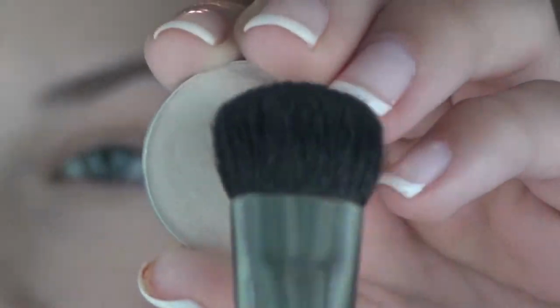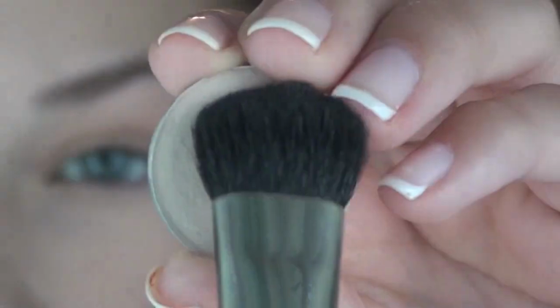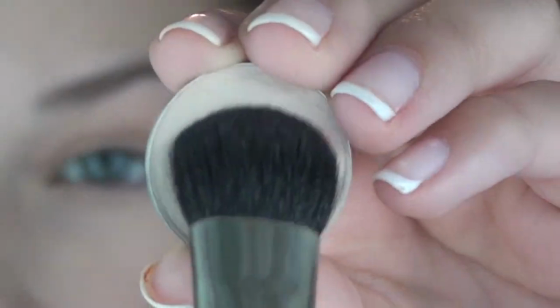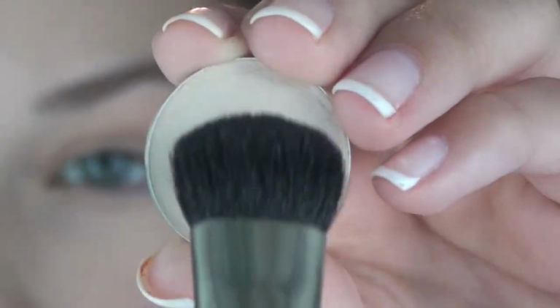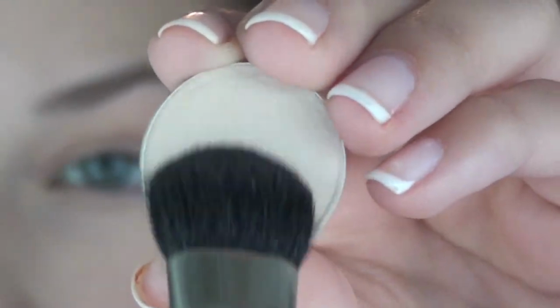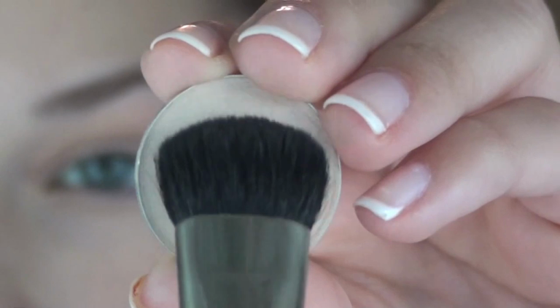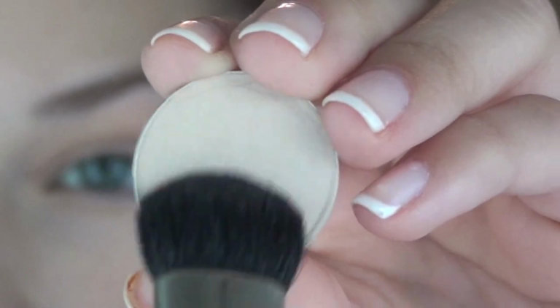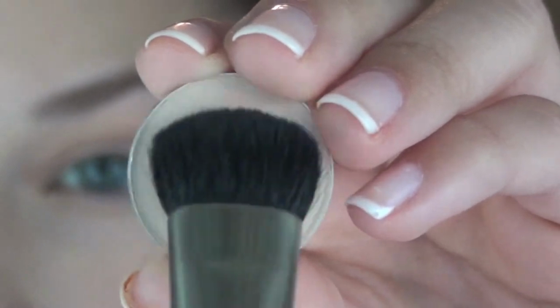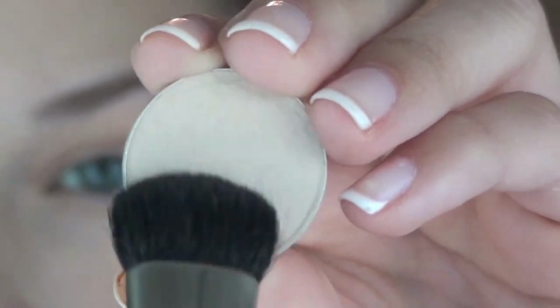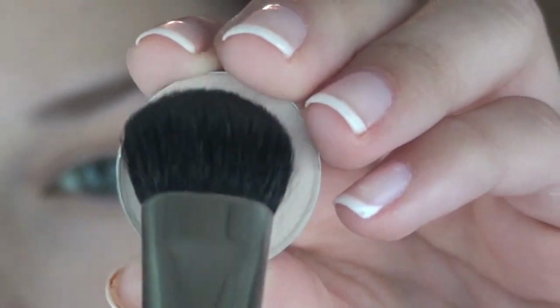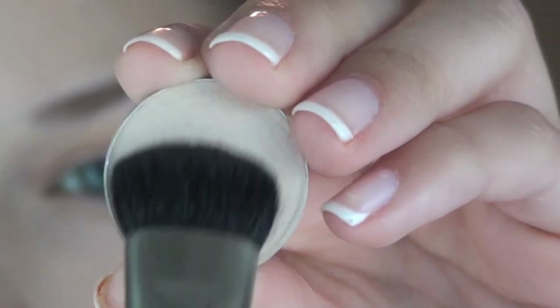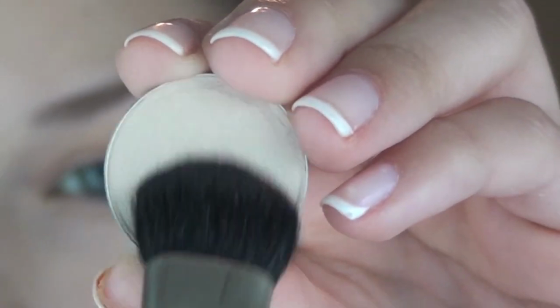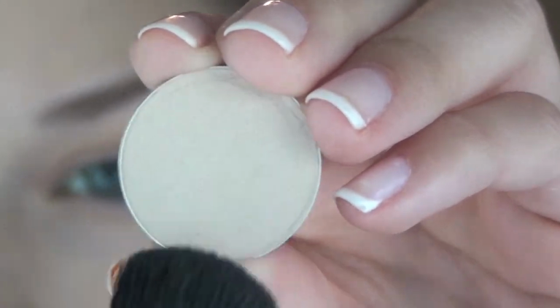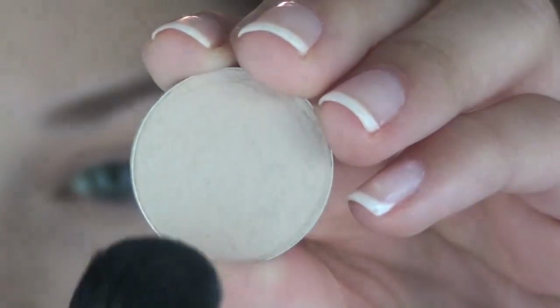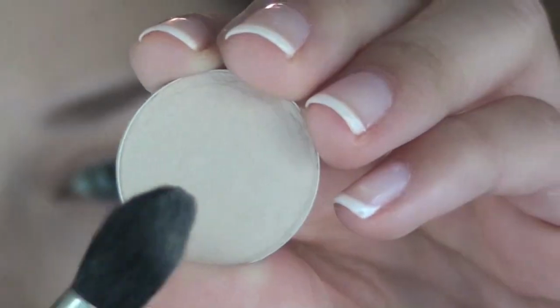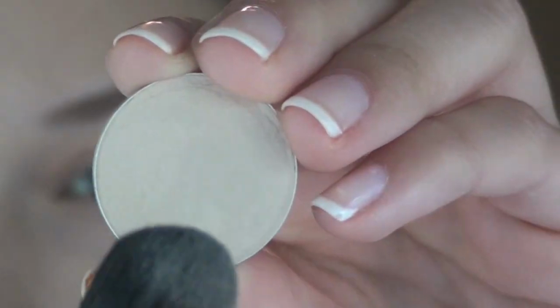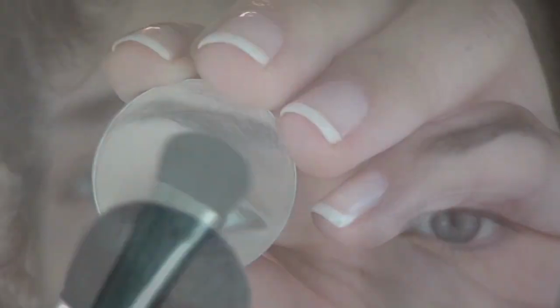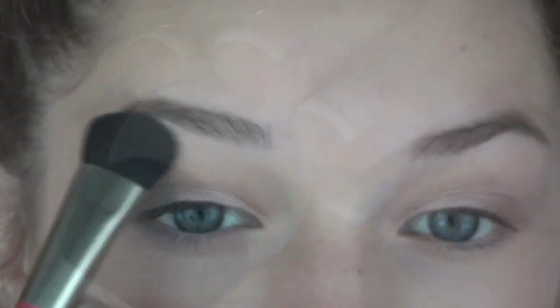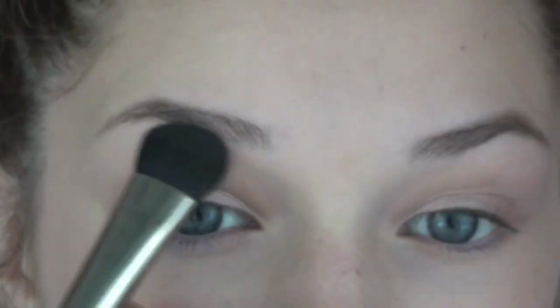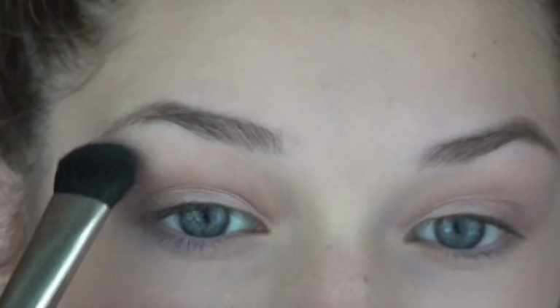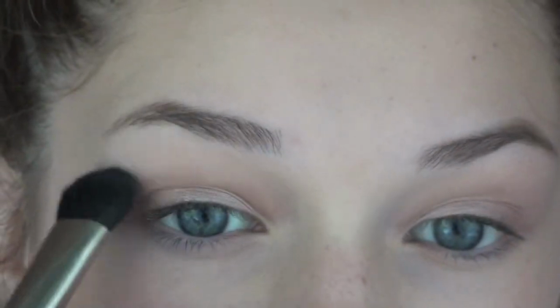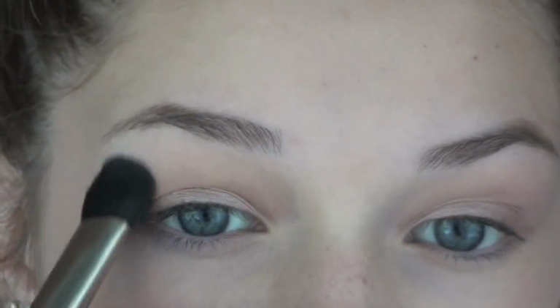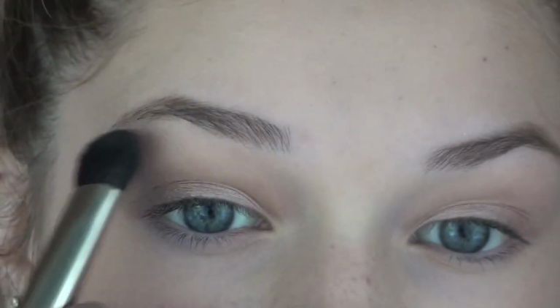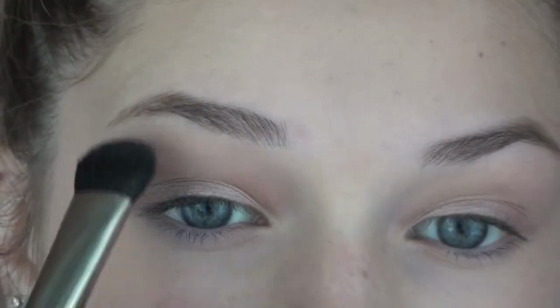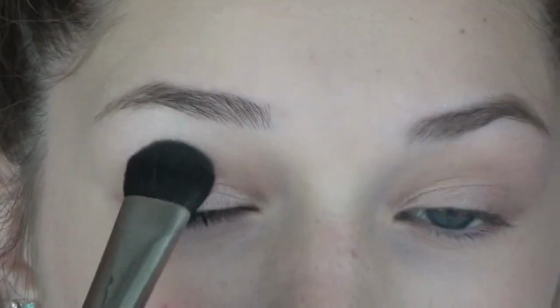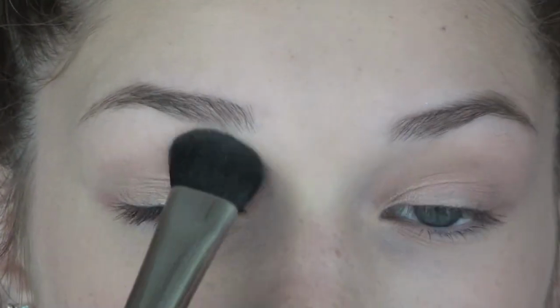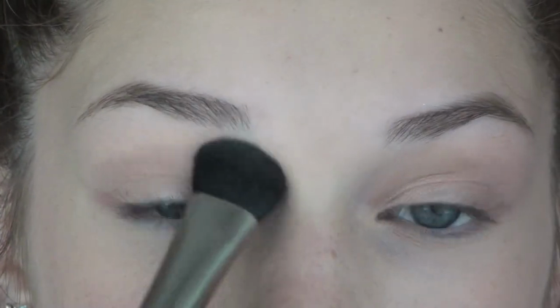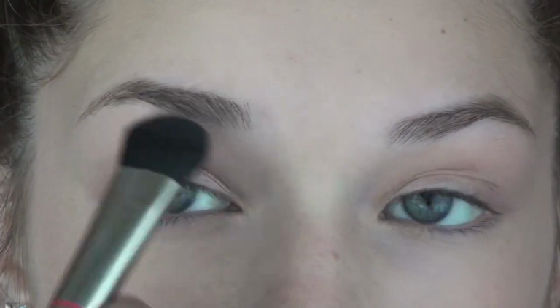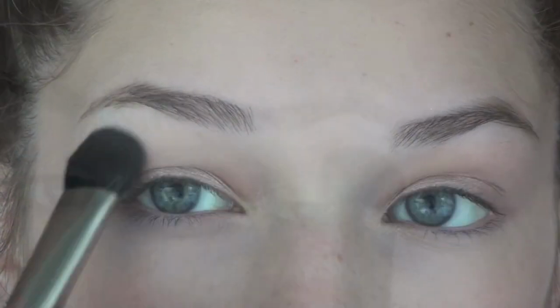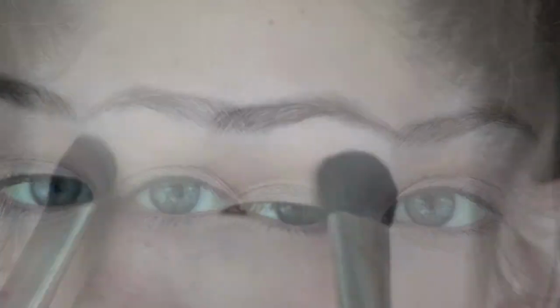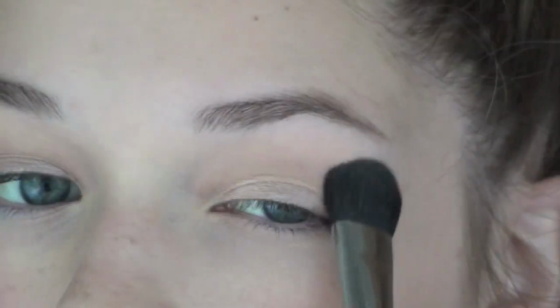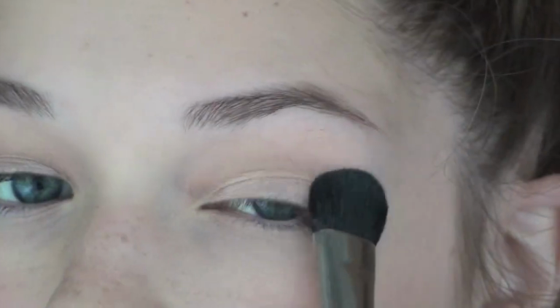Now I'm using Brule with the MAC 227 brush and applying this underneath my brow bone as a highlight.